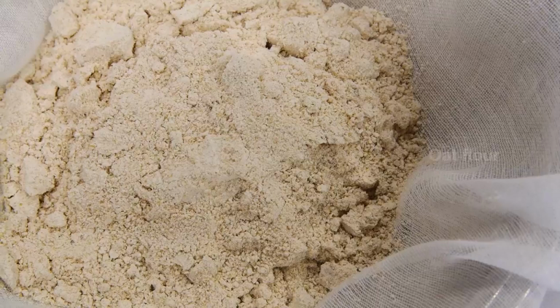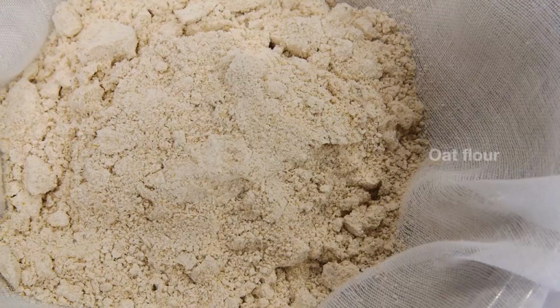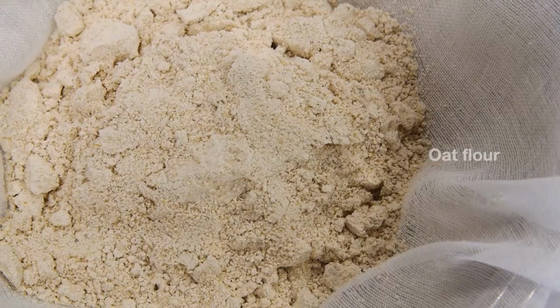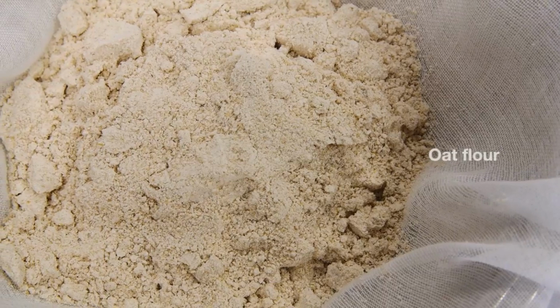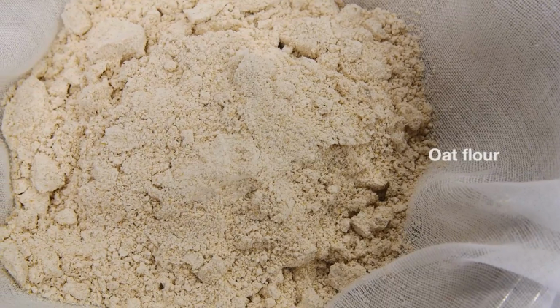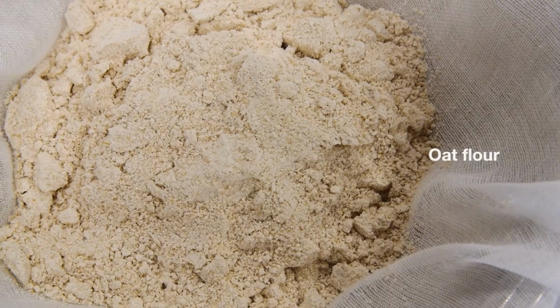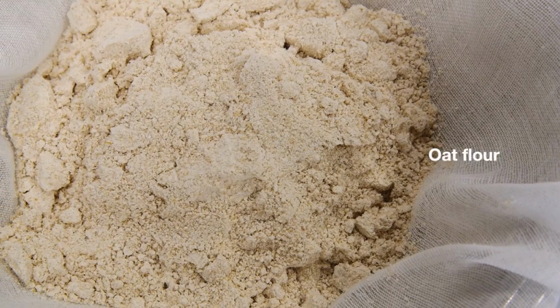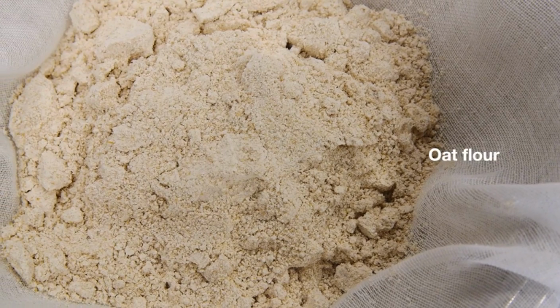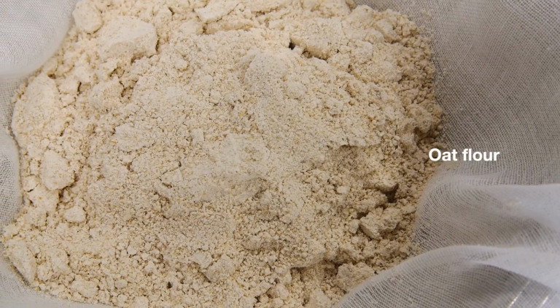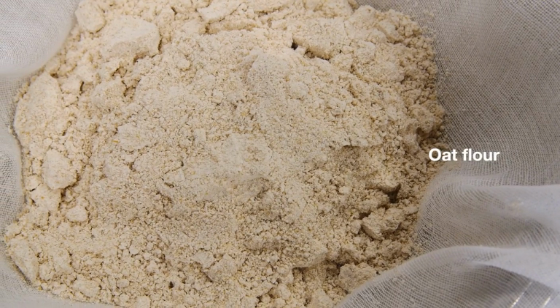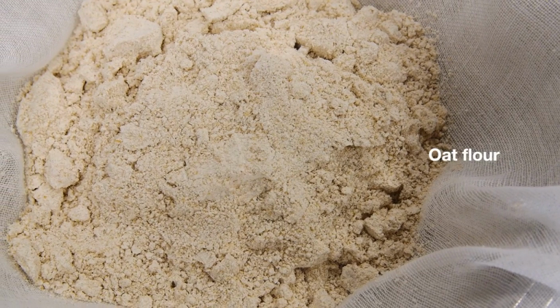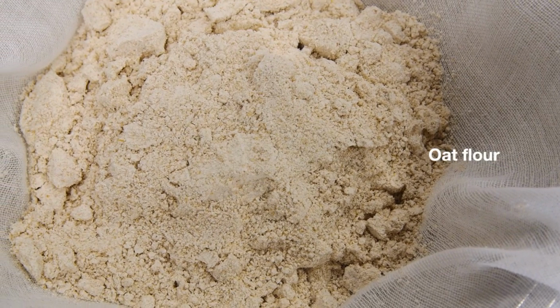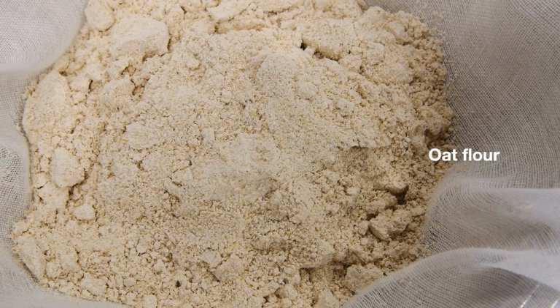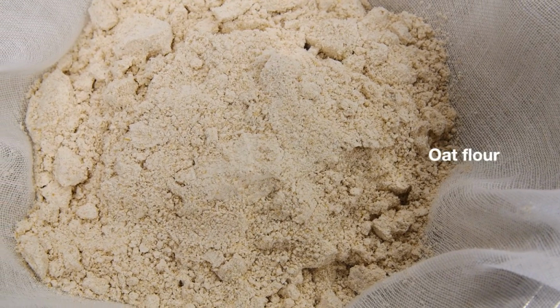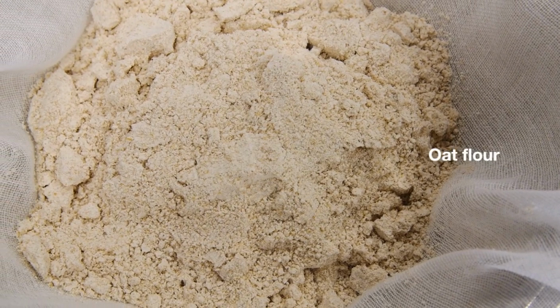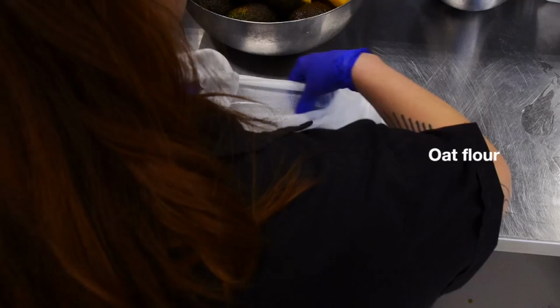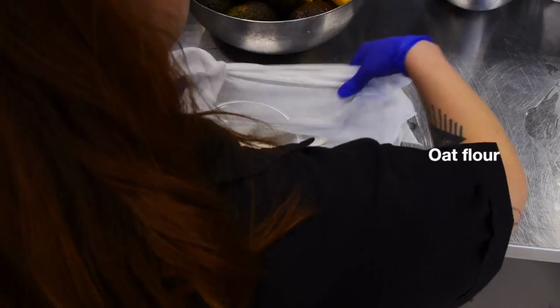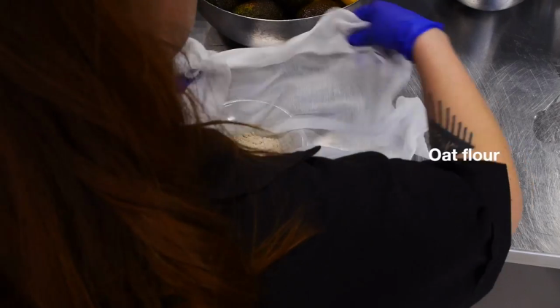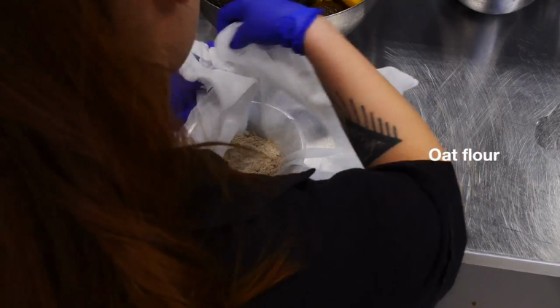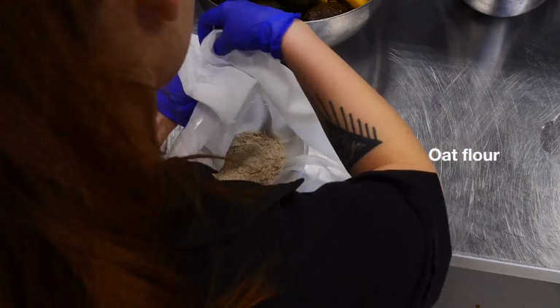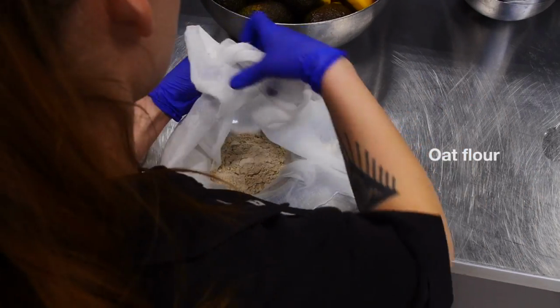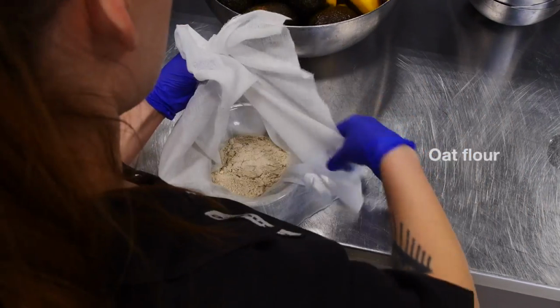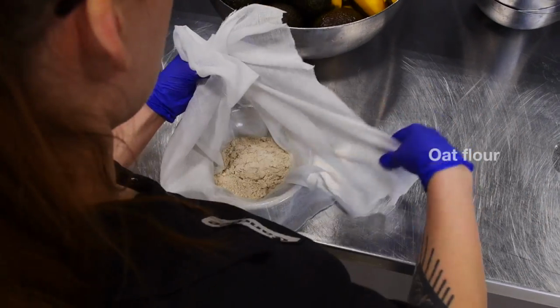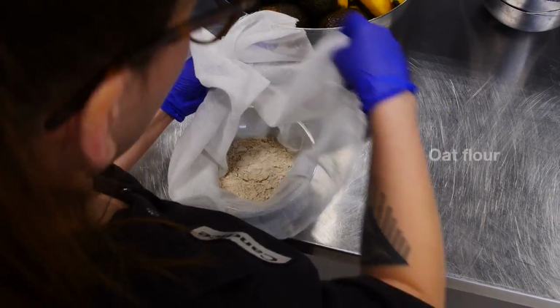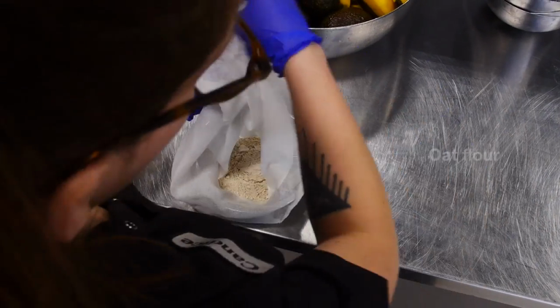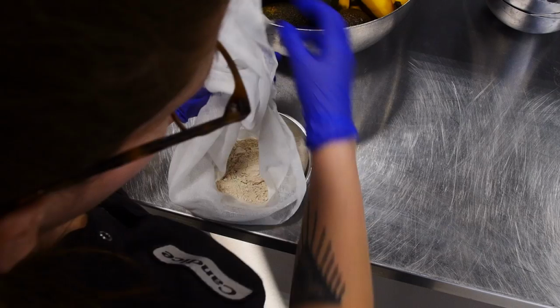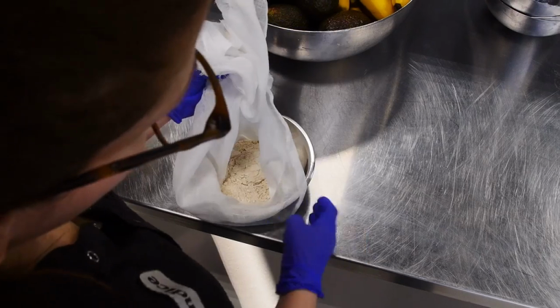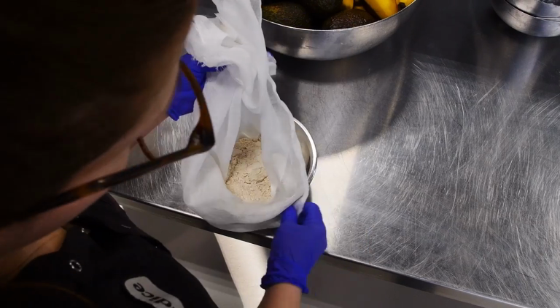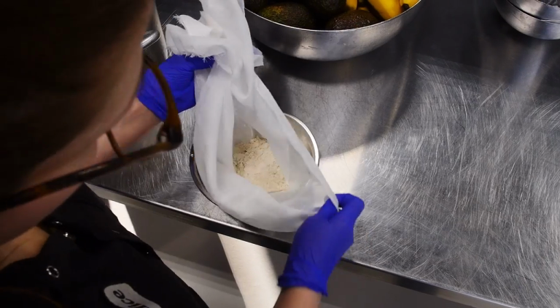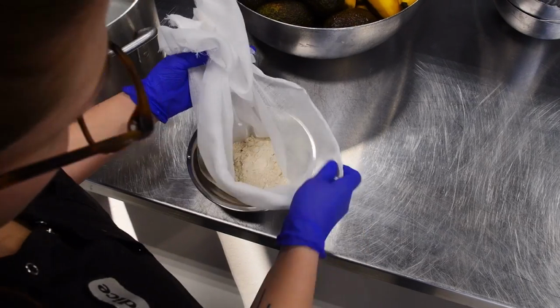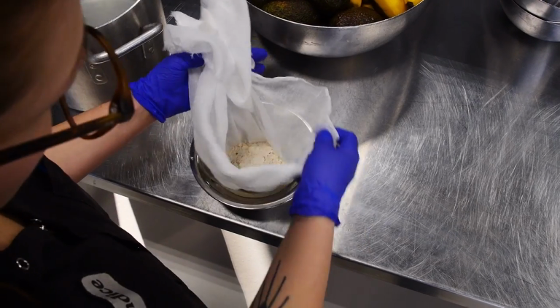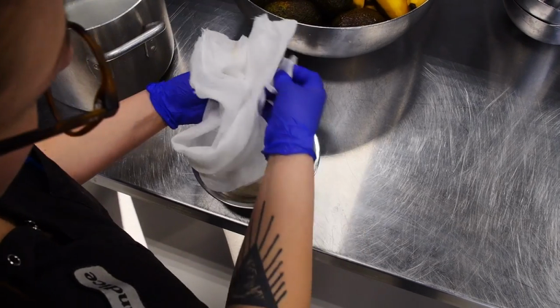While these are cooling, she begins an oat milk infusion using oat flour tied in a cheesecloth bag like a tea bag.